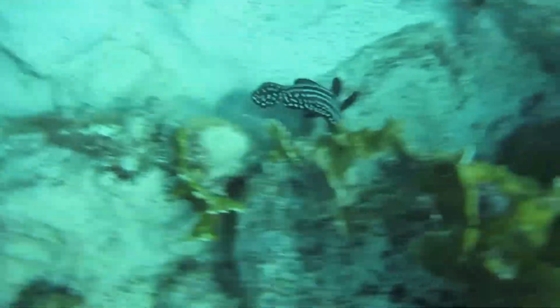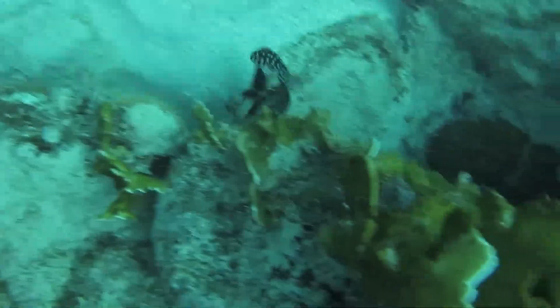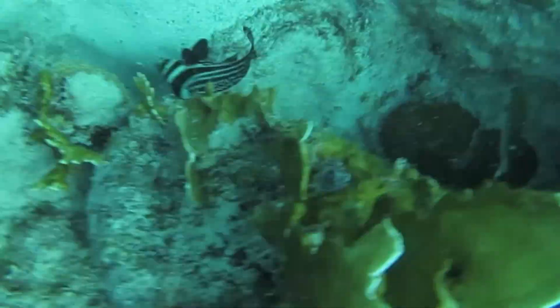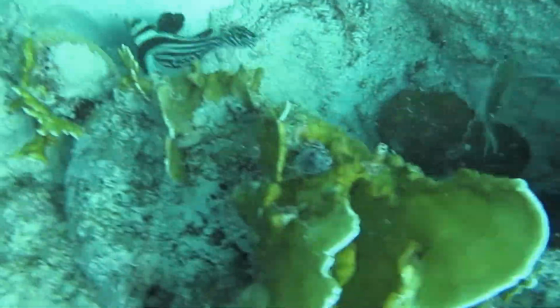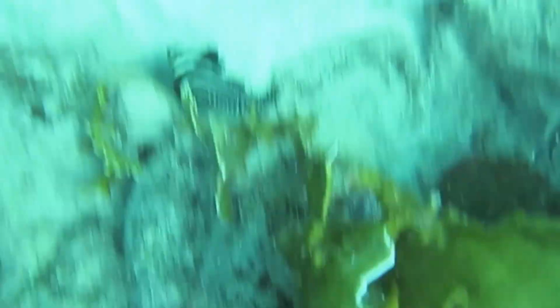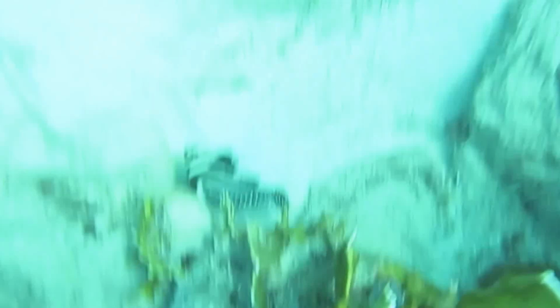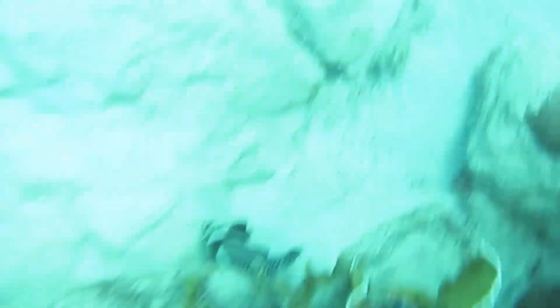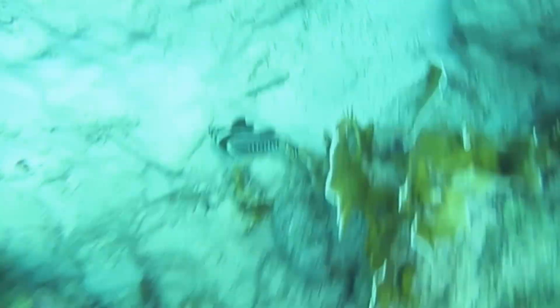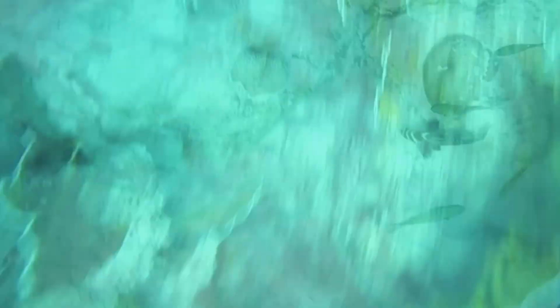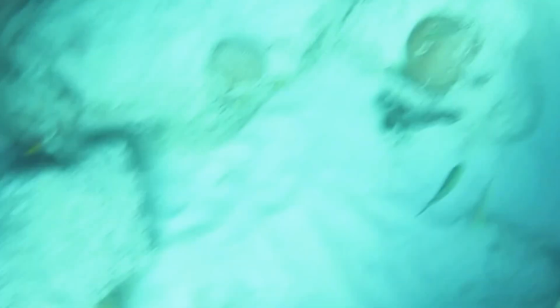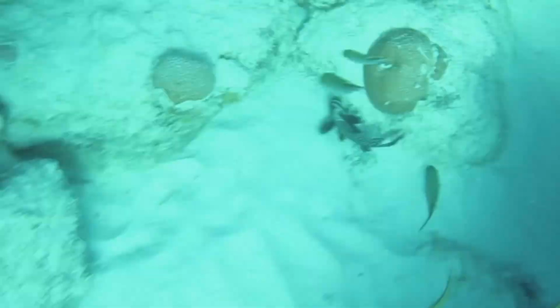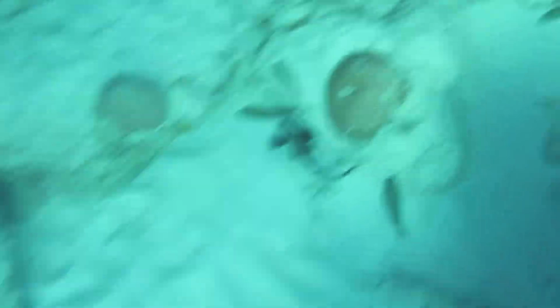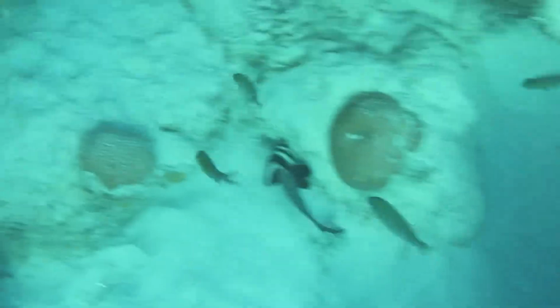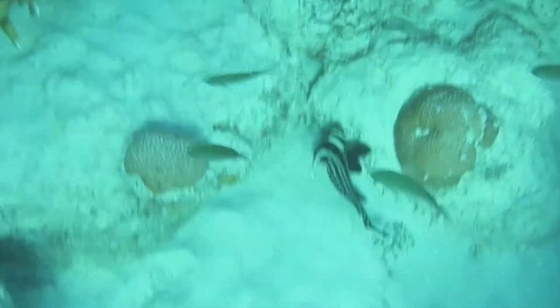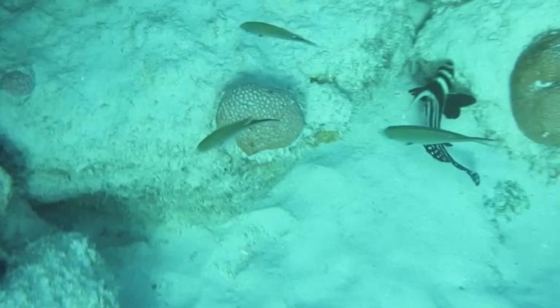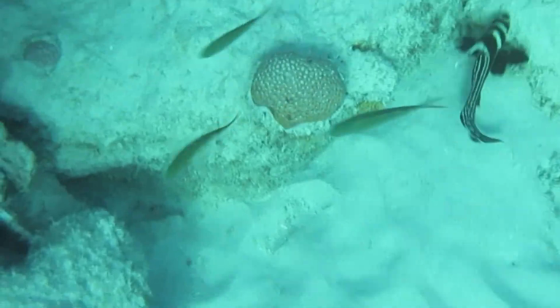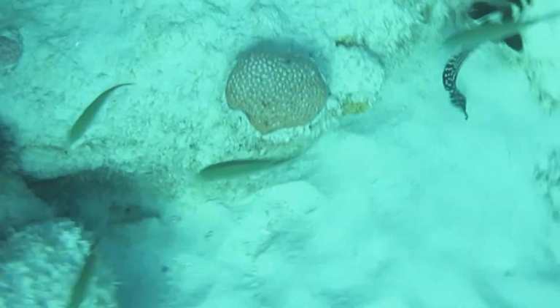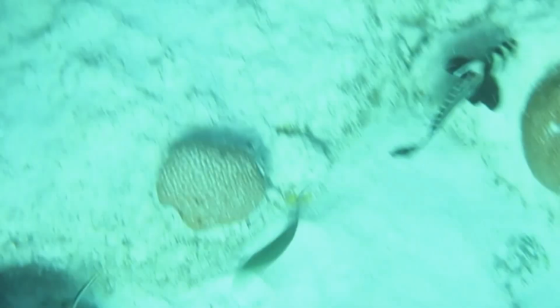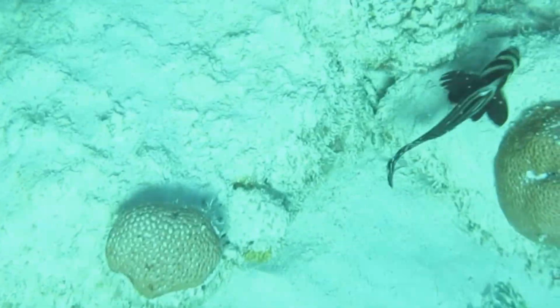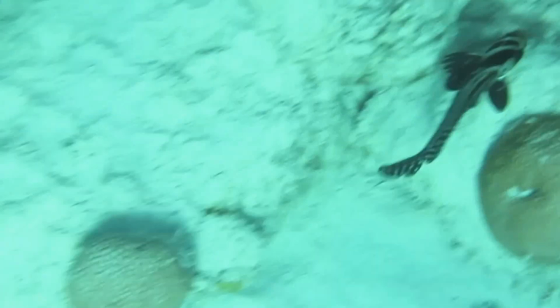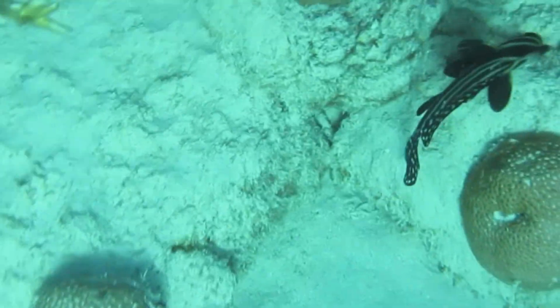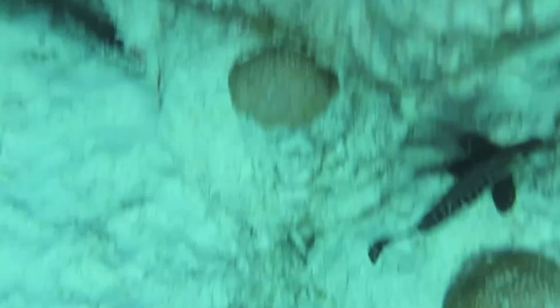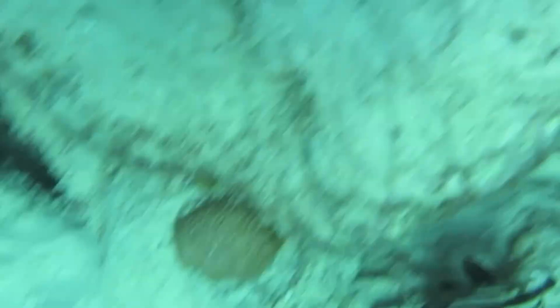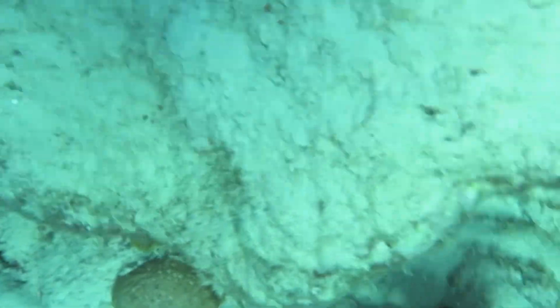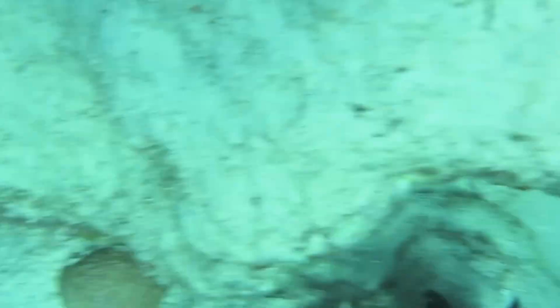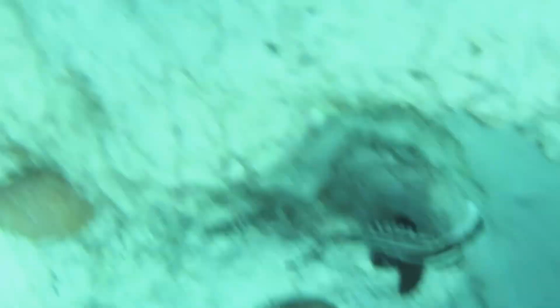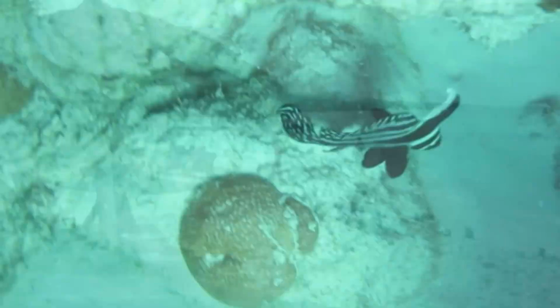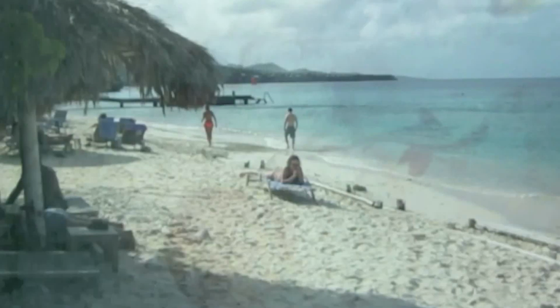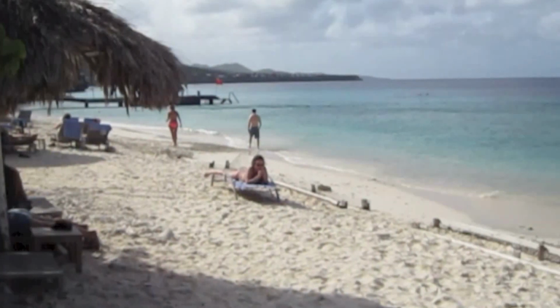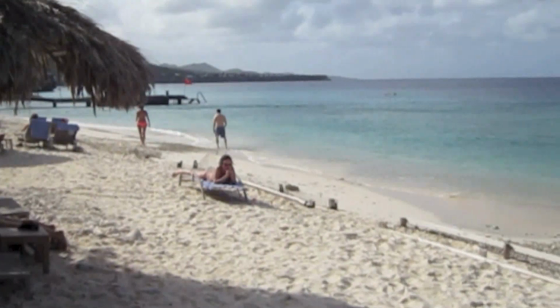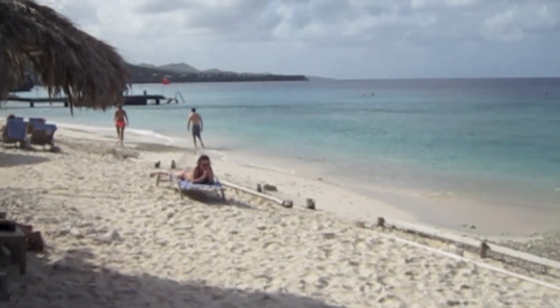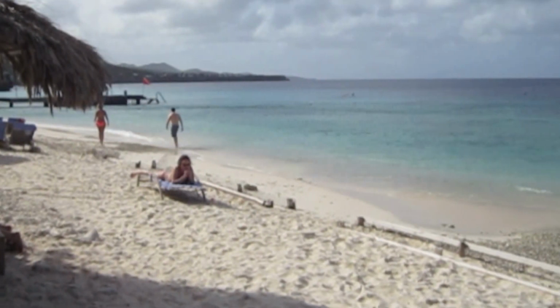This is a spotted drum — a really interesting creature we hadn't seen in the adult form before.